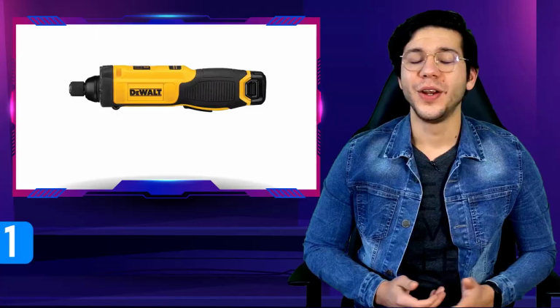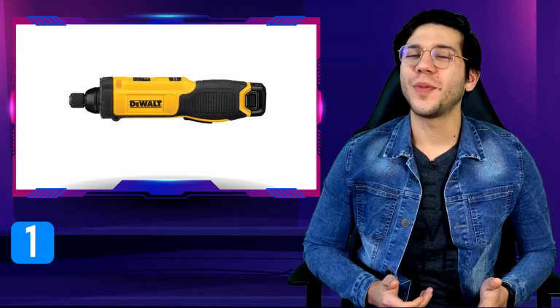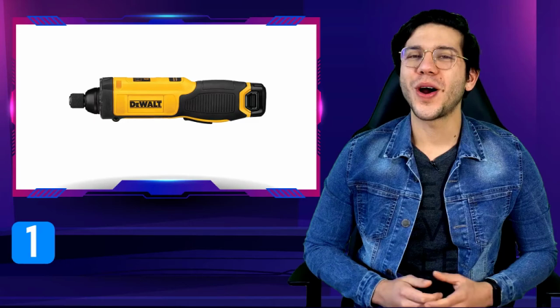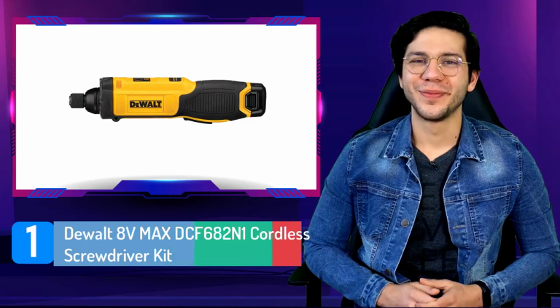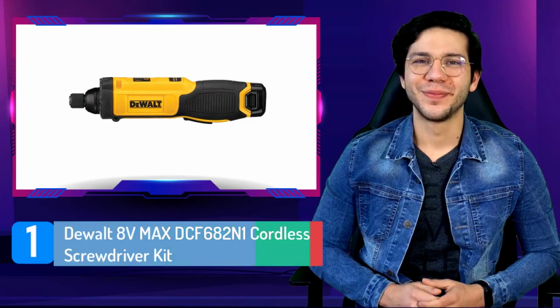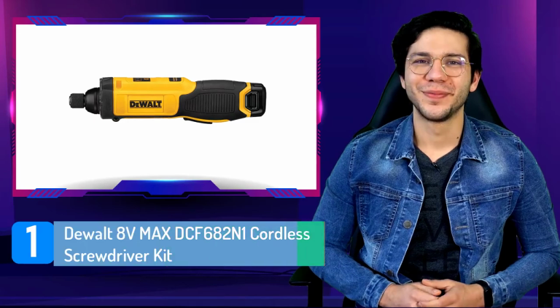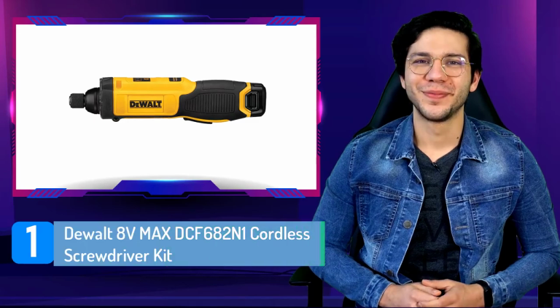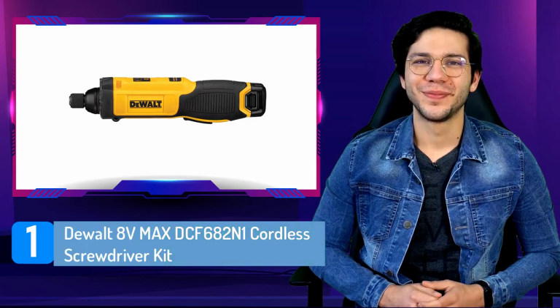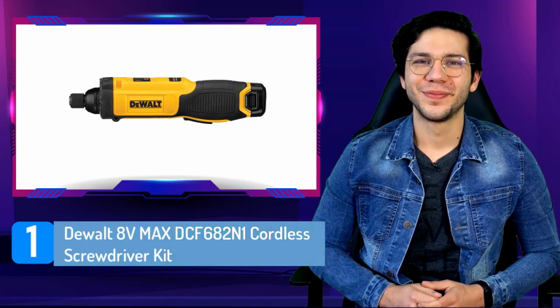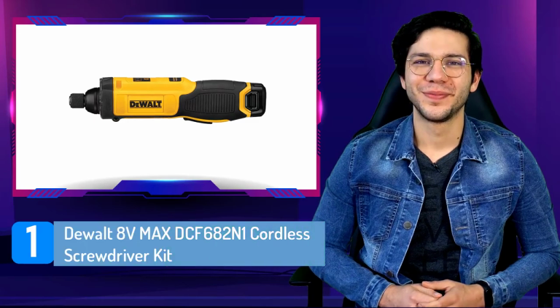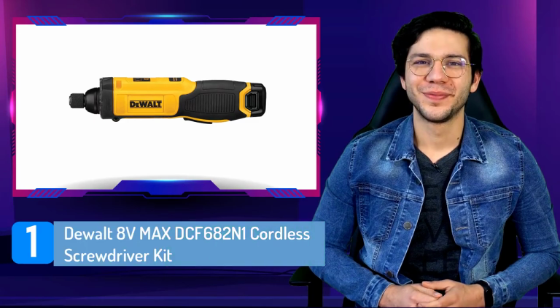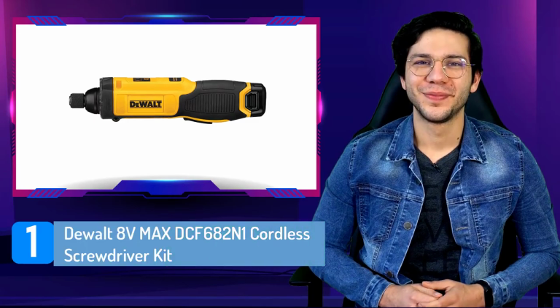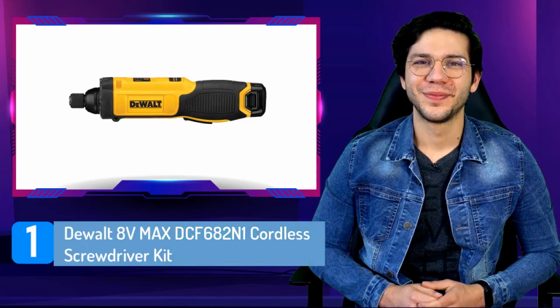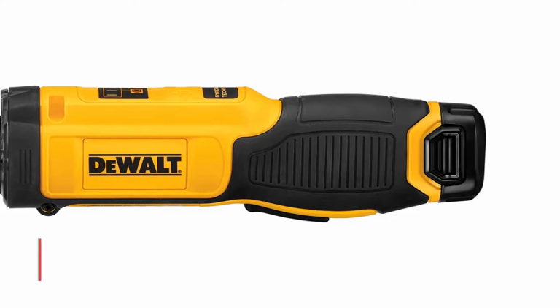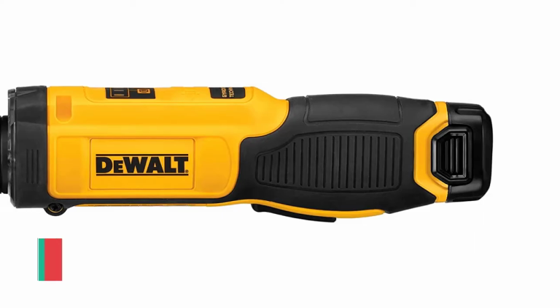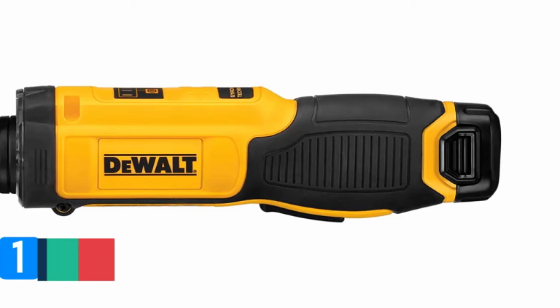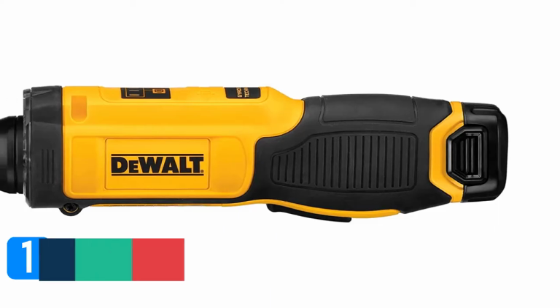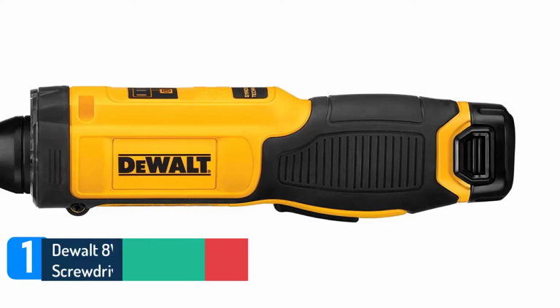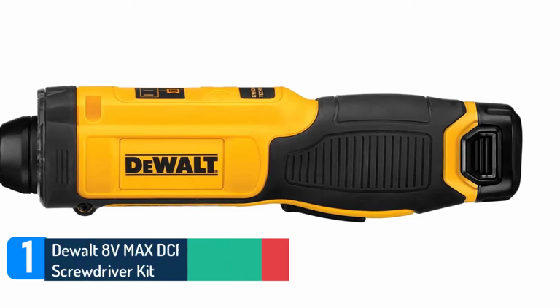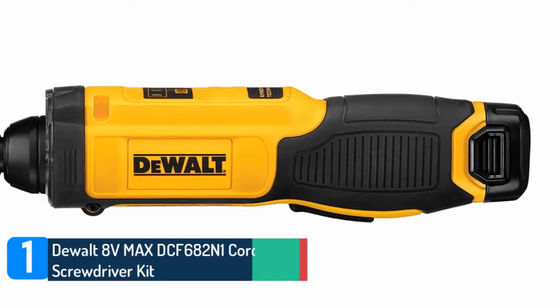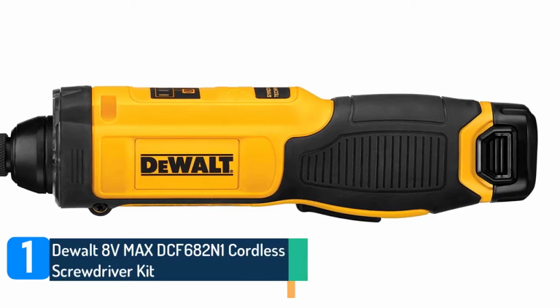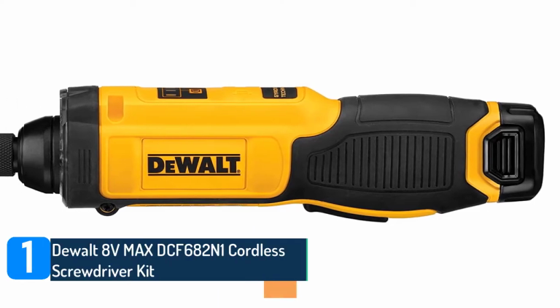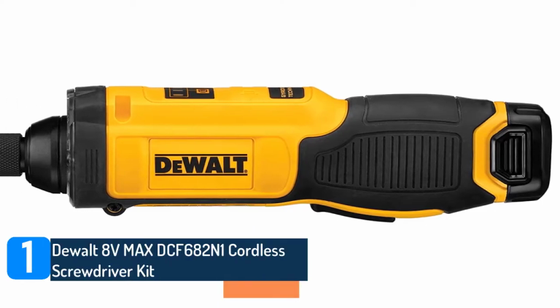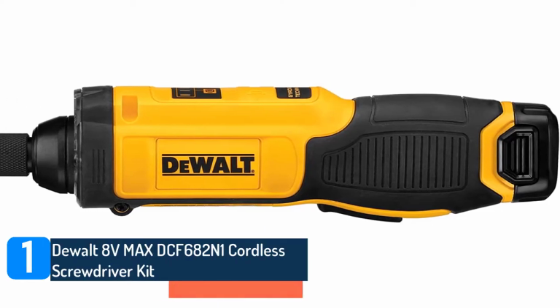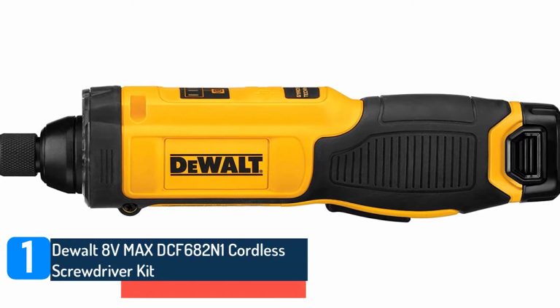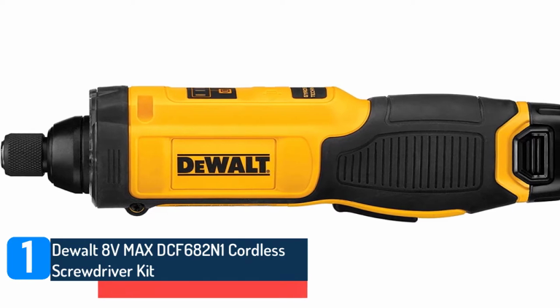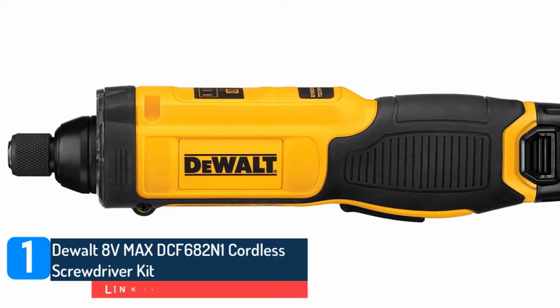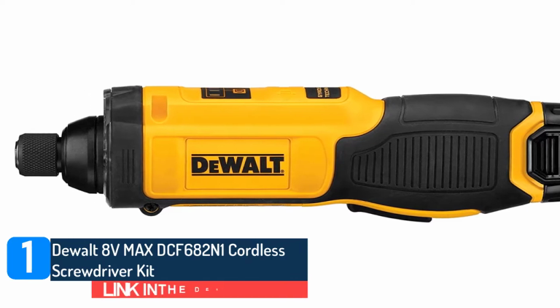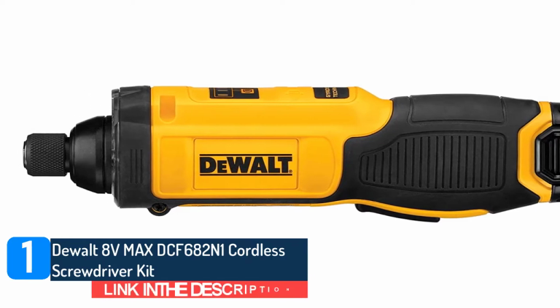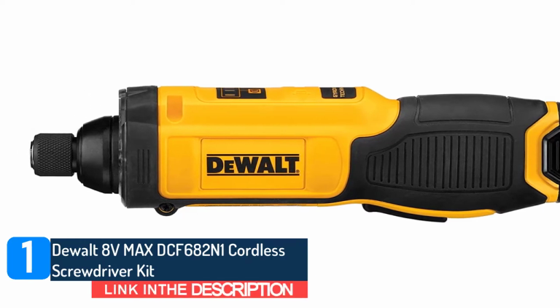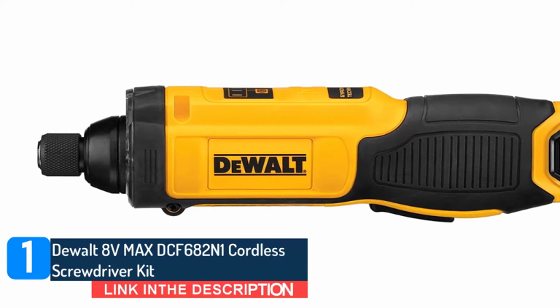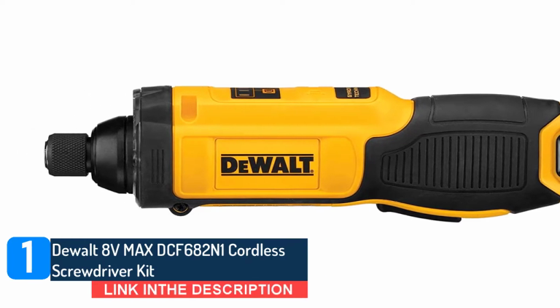Number 1. DeWalt 8V MAX DCF682N1 Cordless Screwdriver Kit.